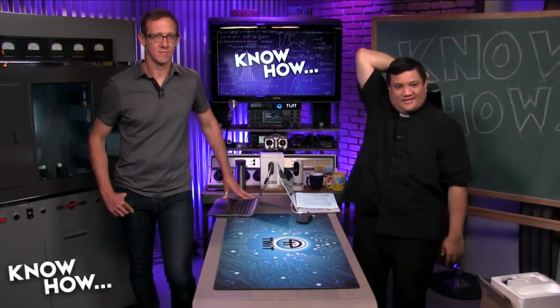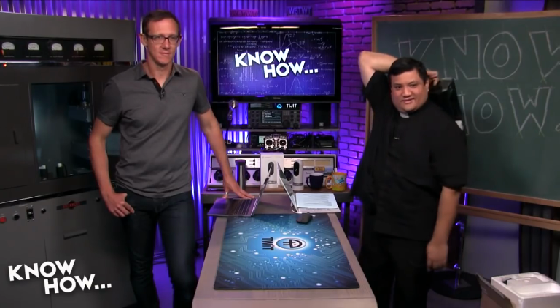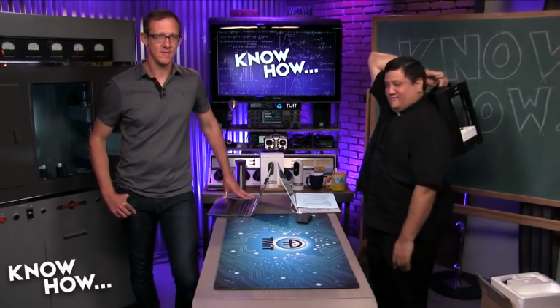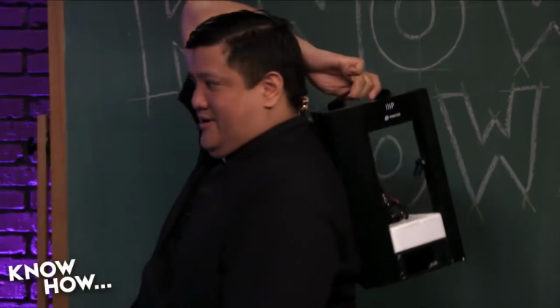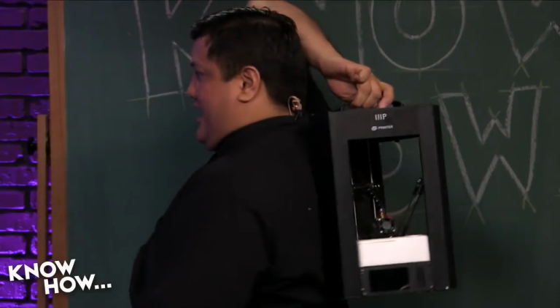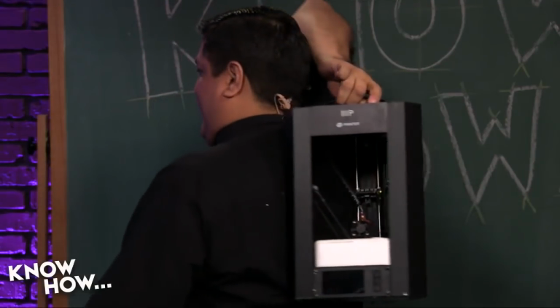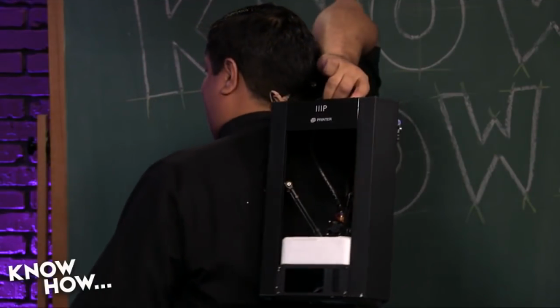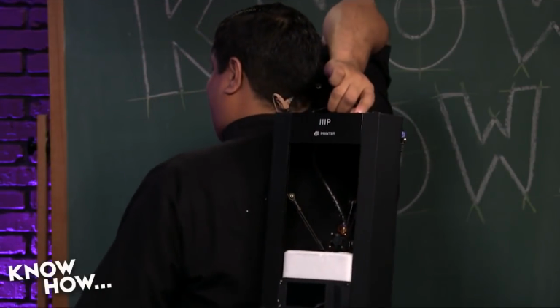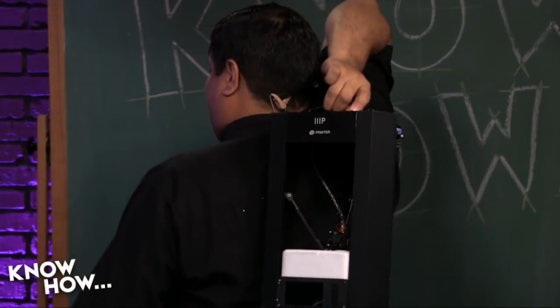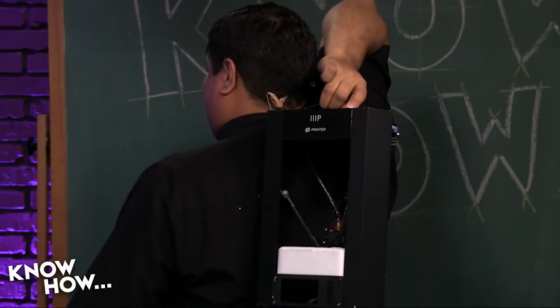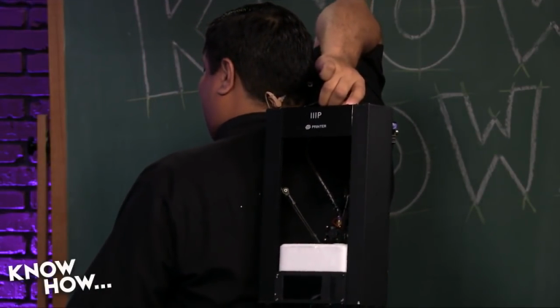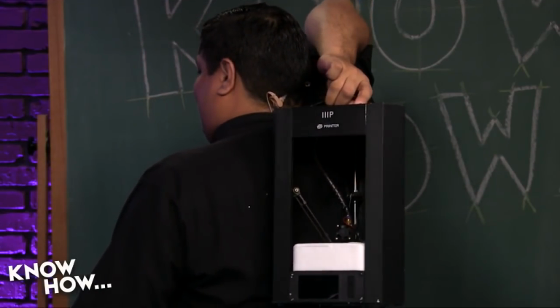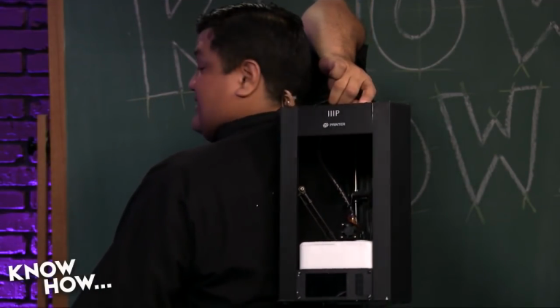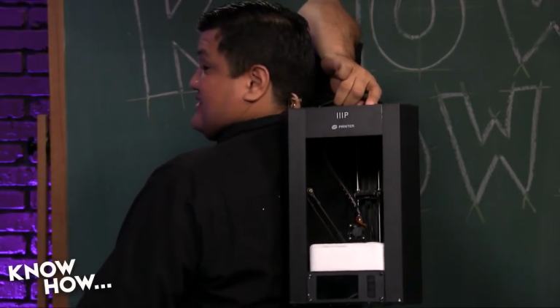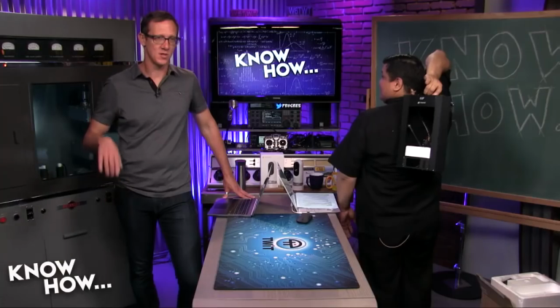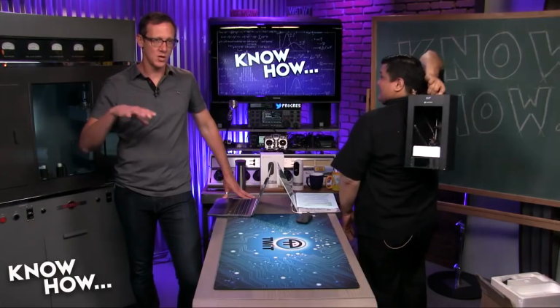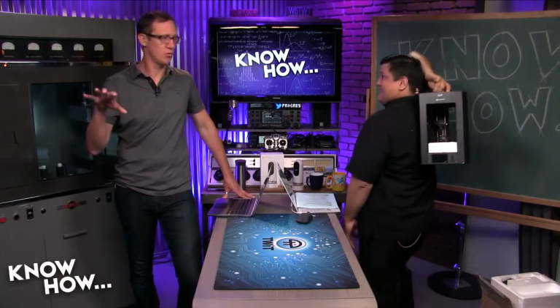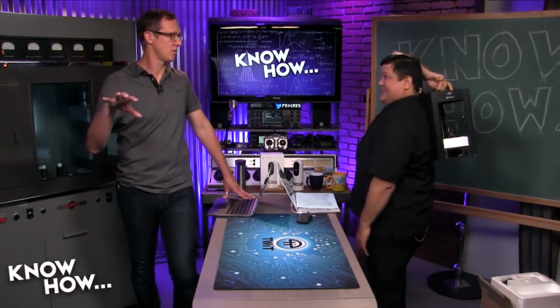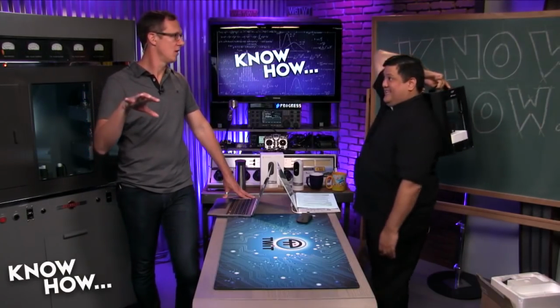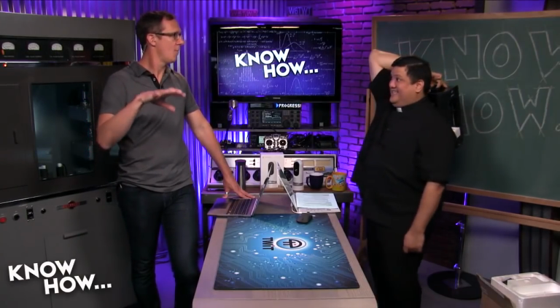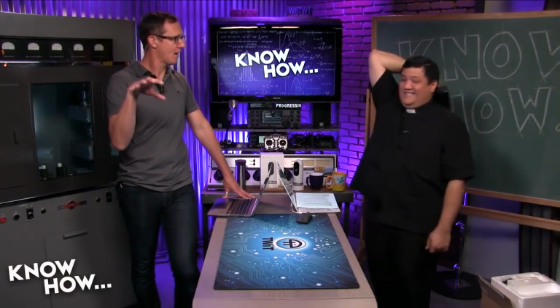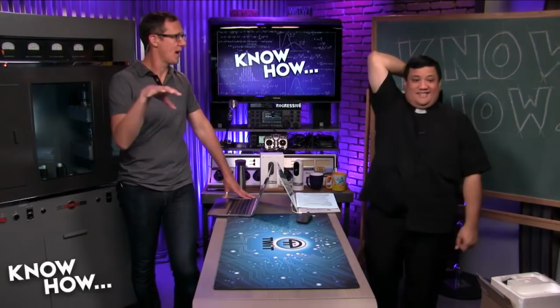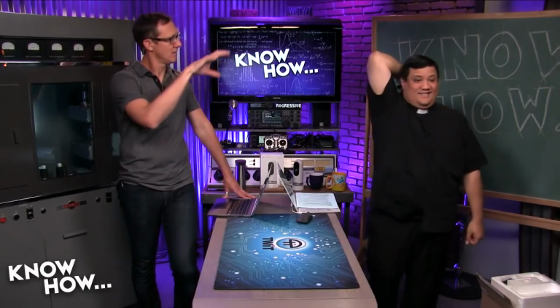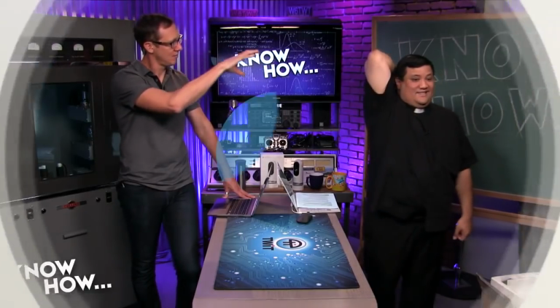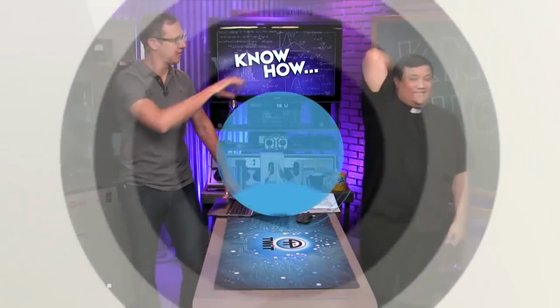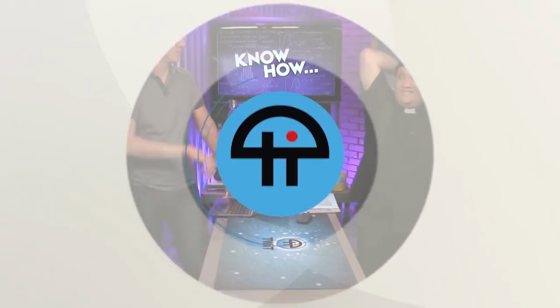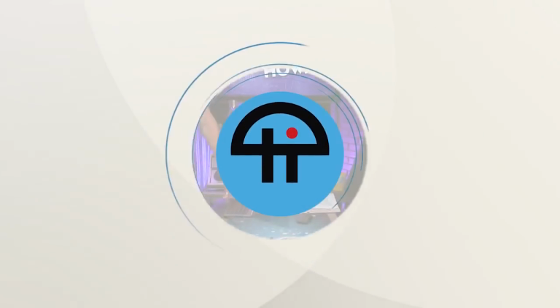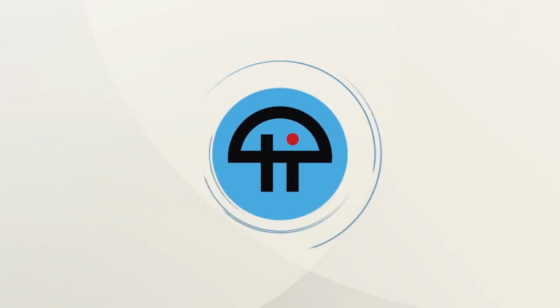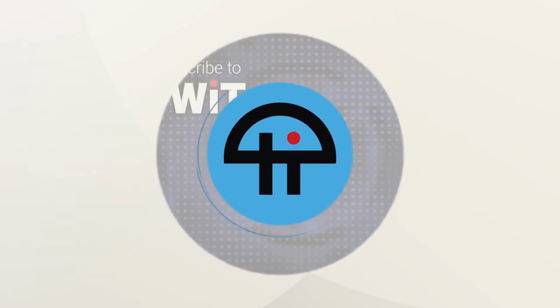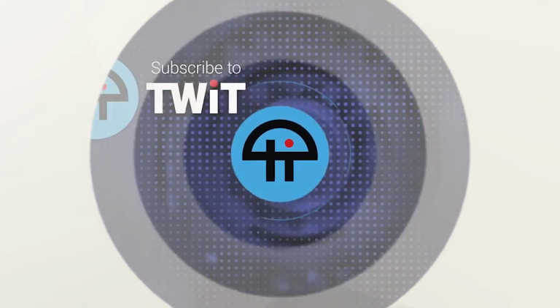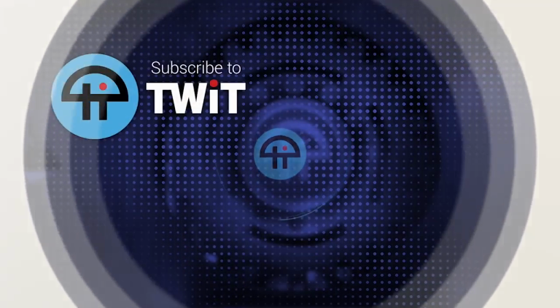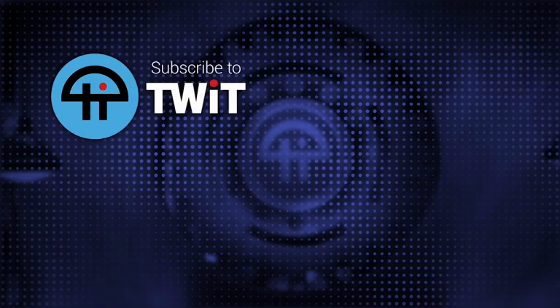A little maker backpack — you could even print yourself a backpack with a larger printer to carry this on your back.